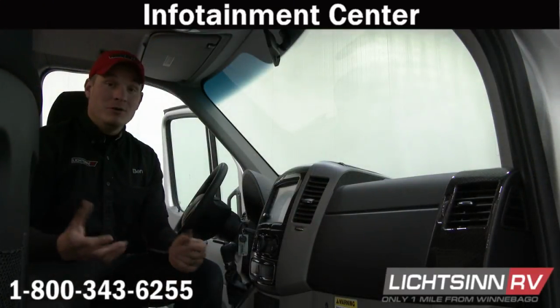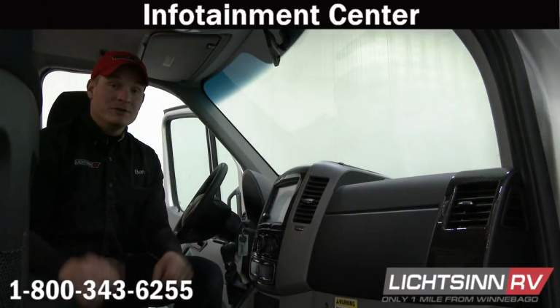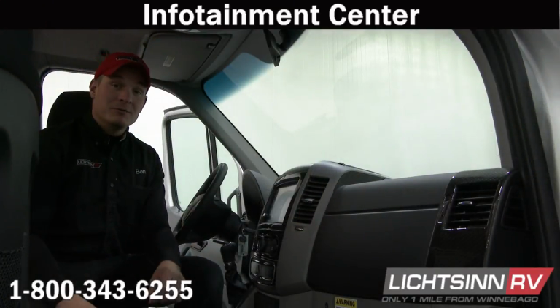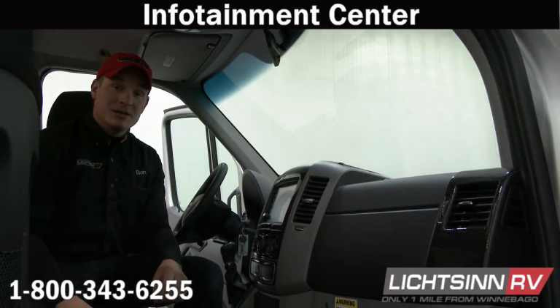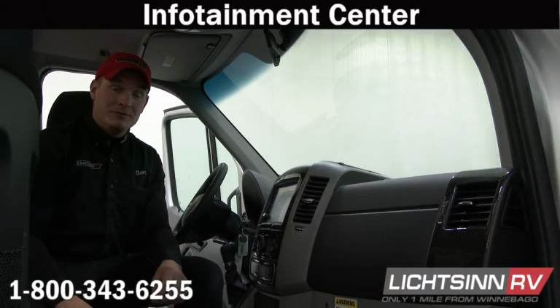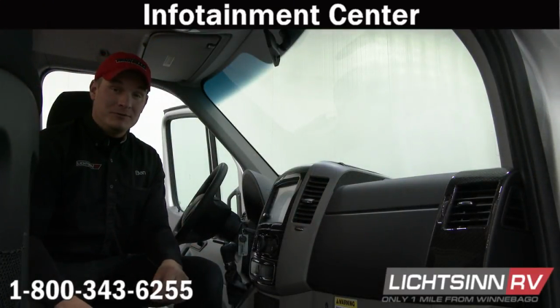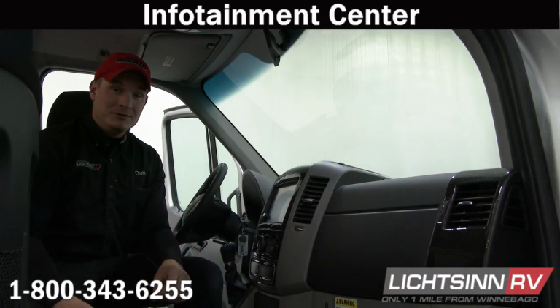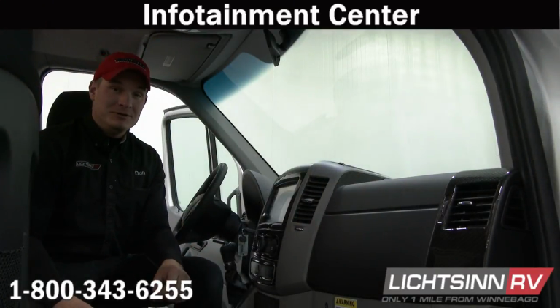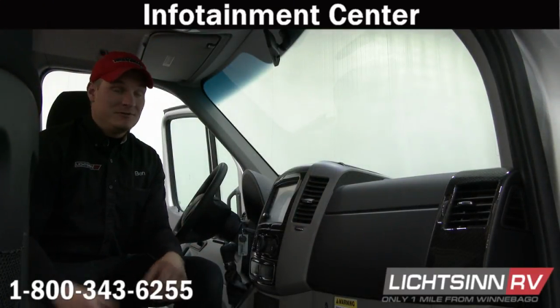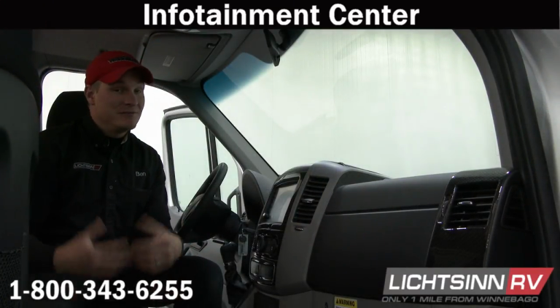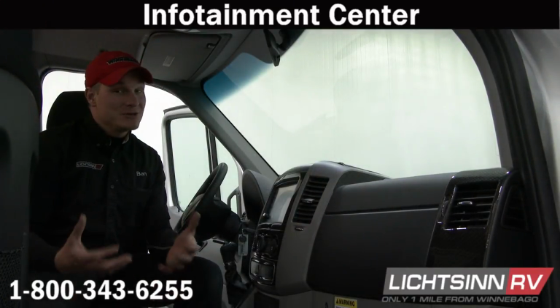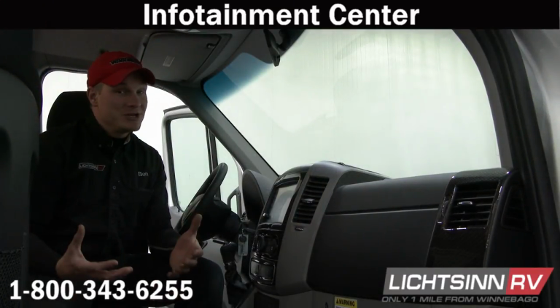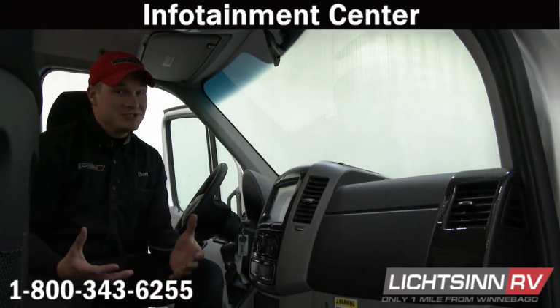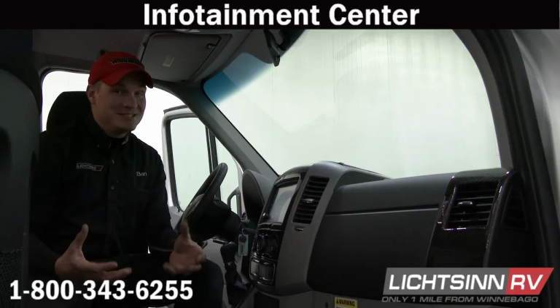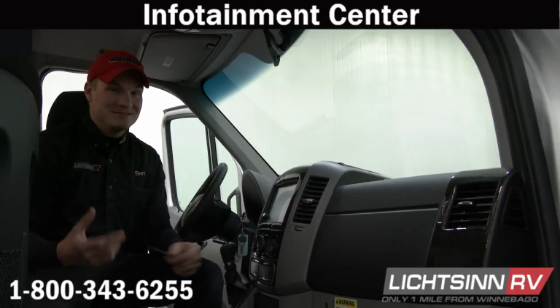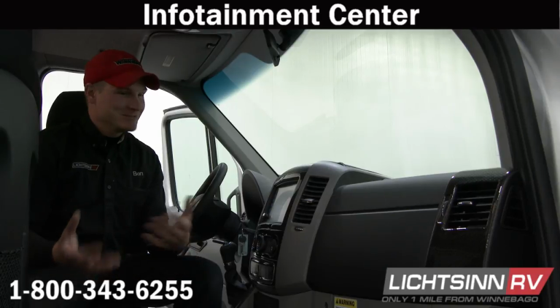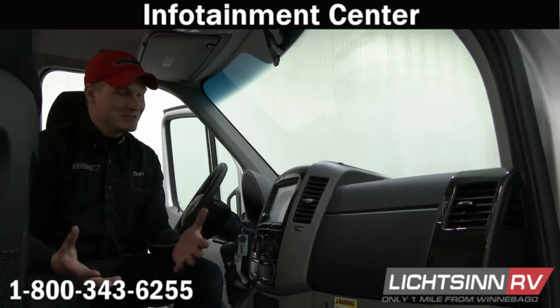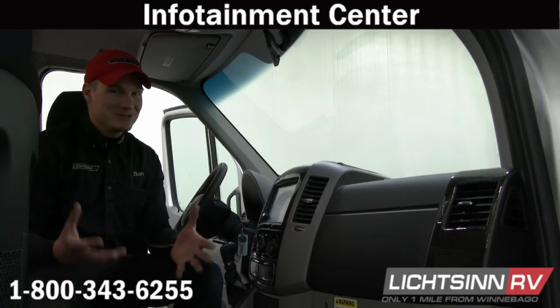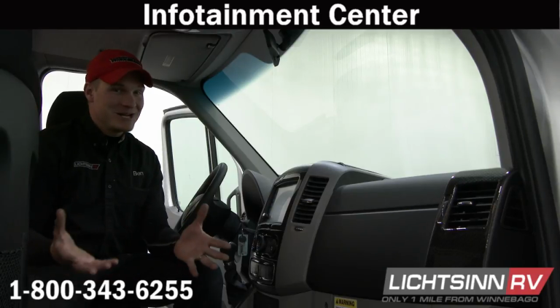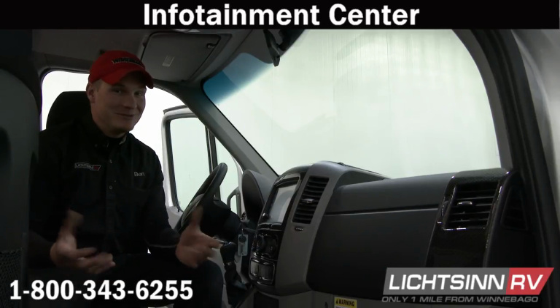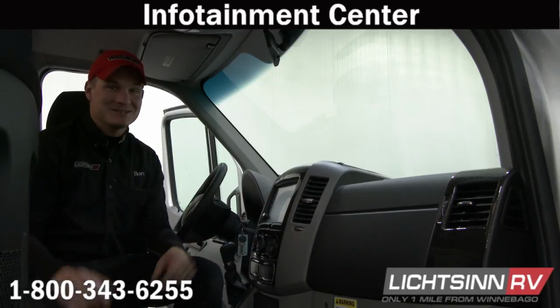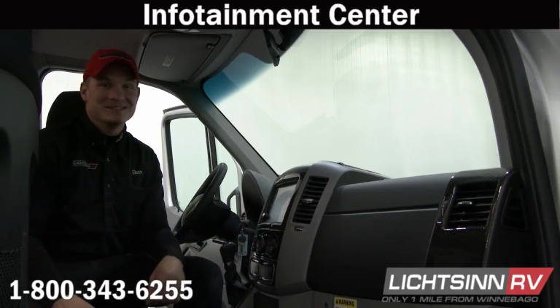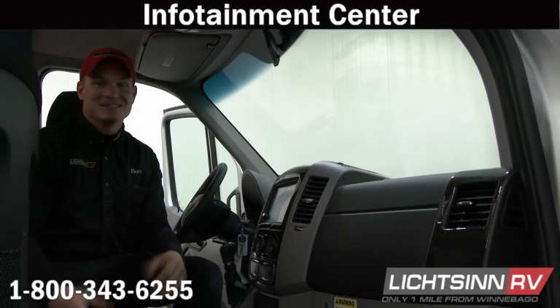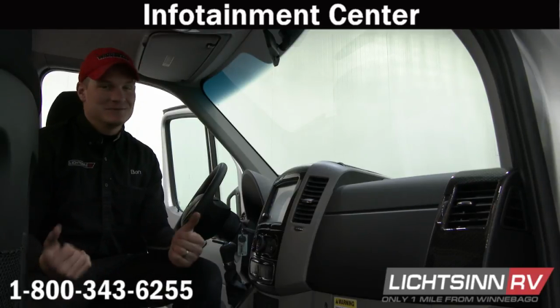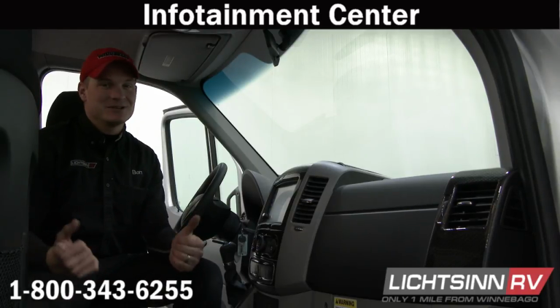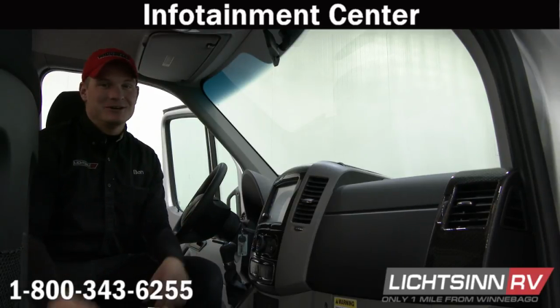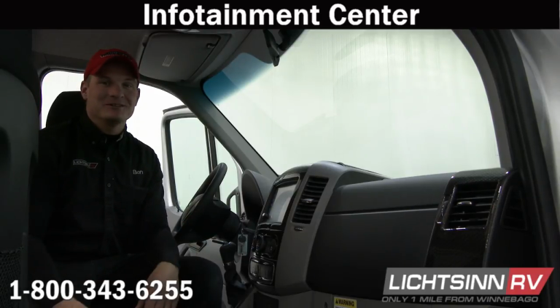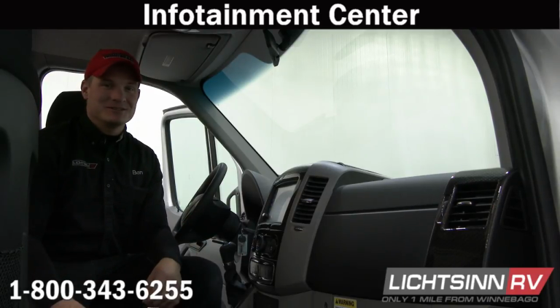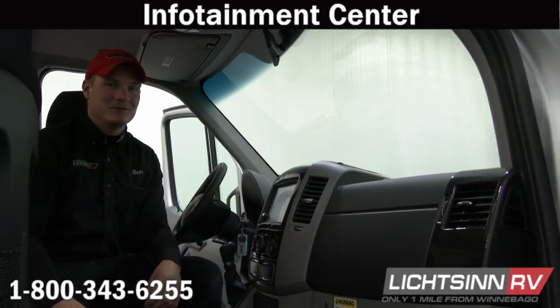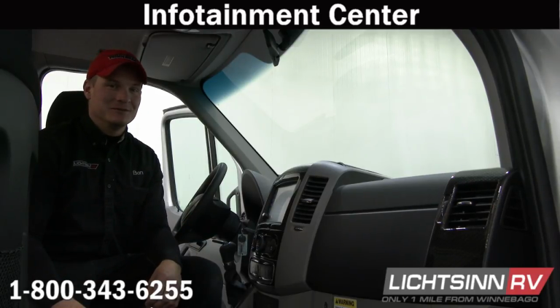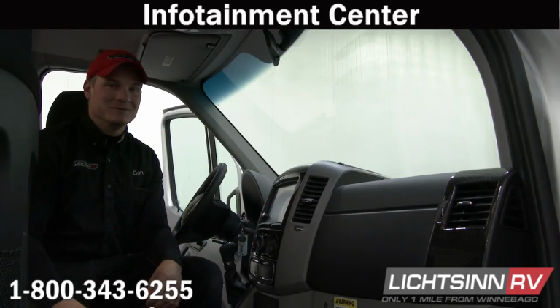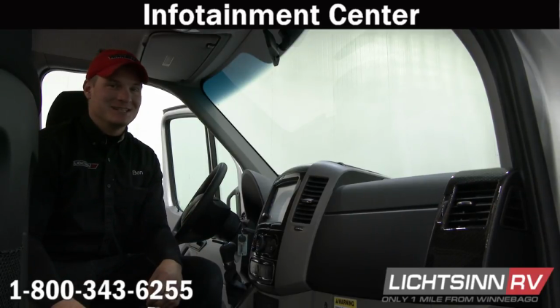Hopefully that was helpful for you. If you have any questions, concerns, or comments, give us a call here at Litzen RV. Thanks.